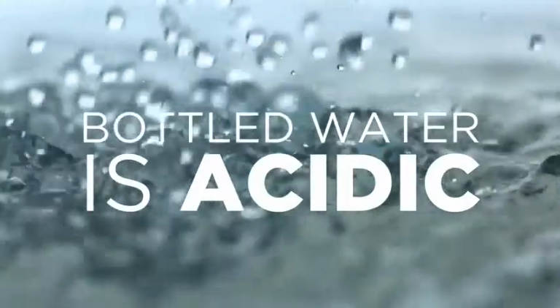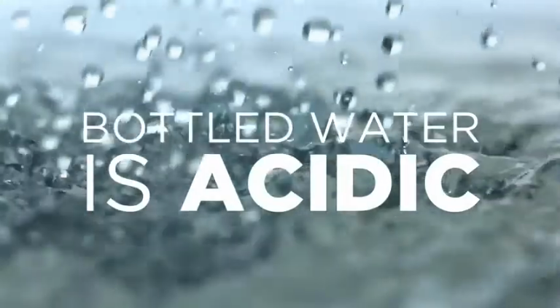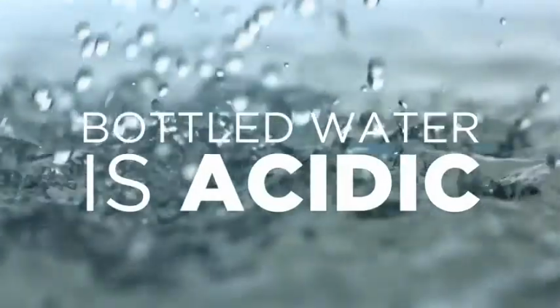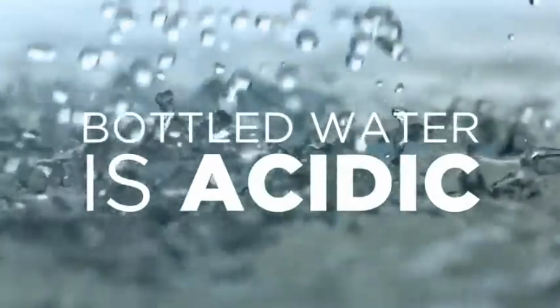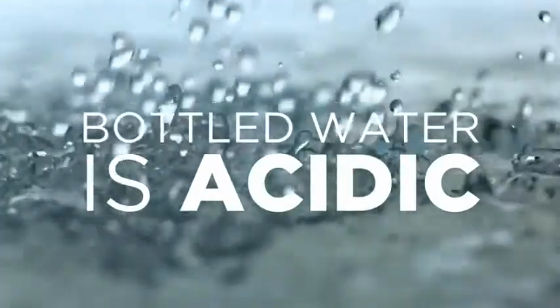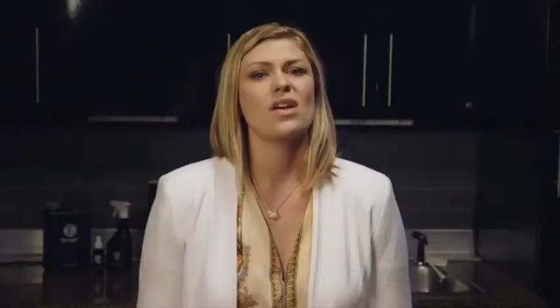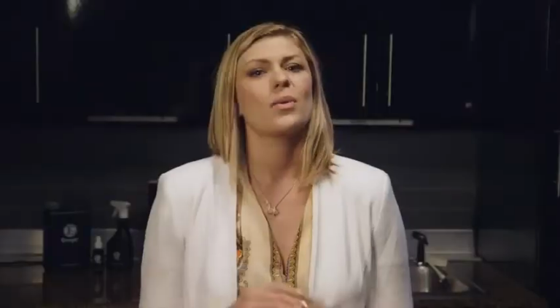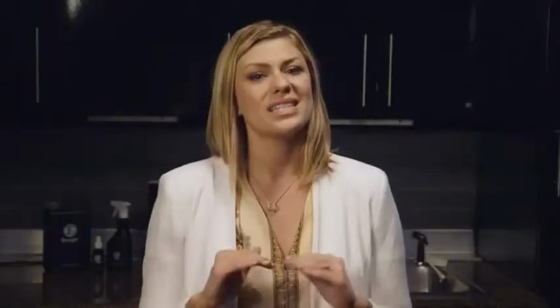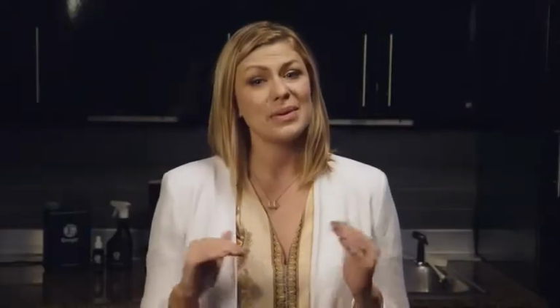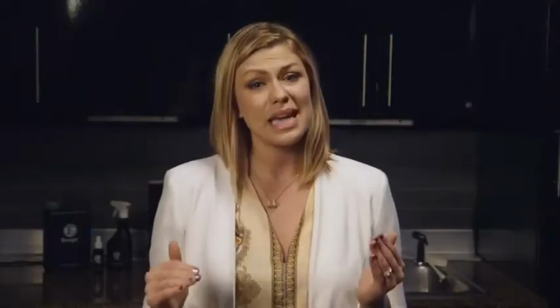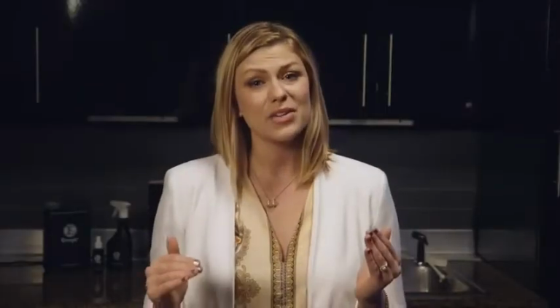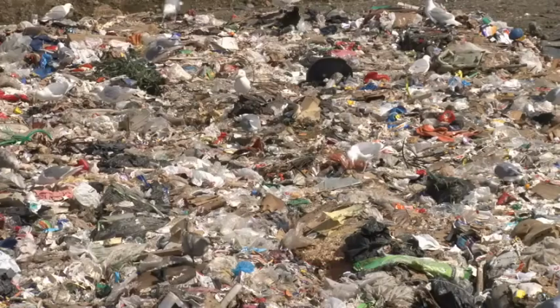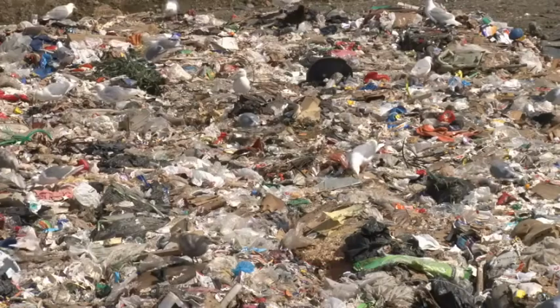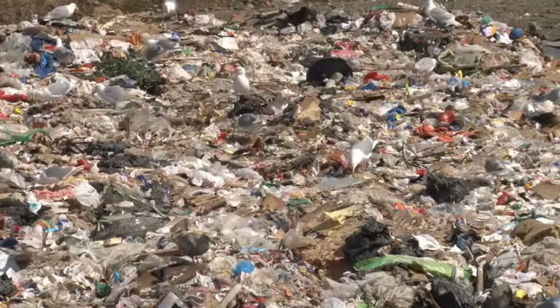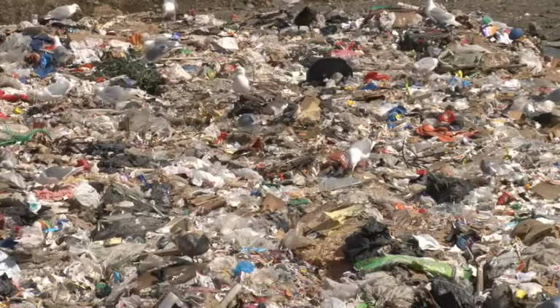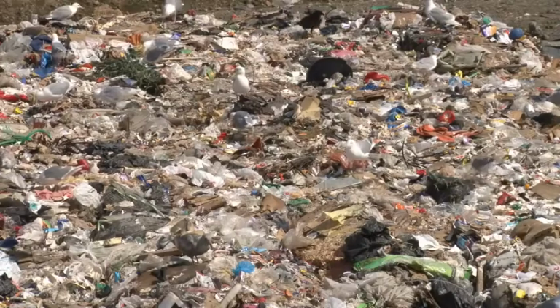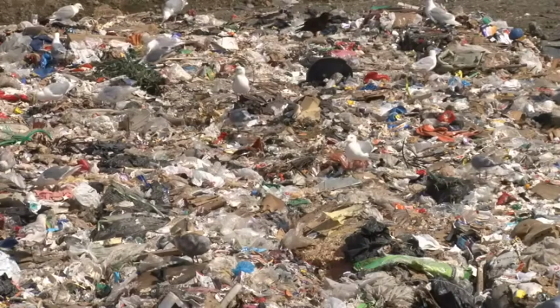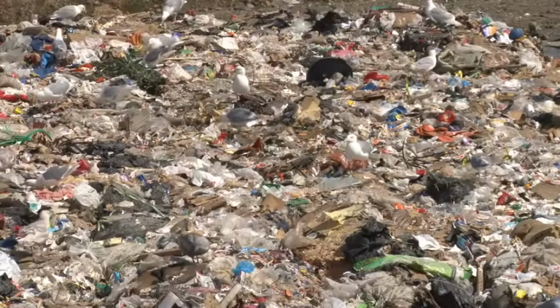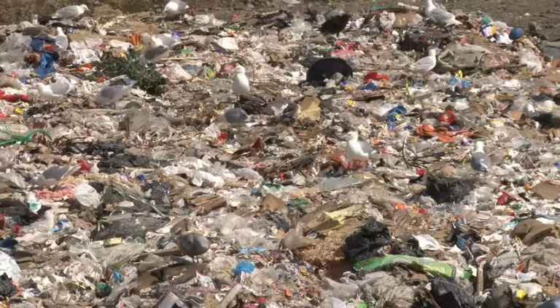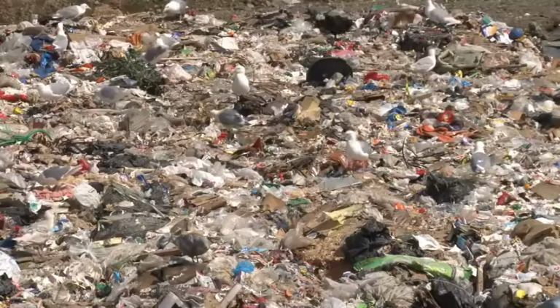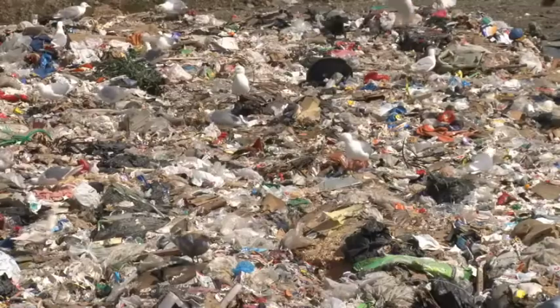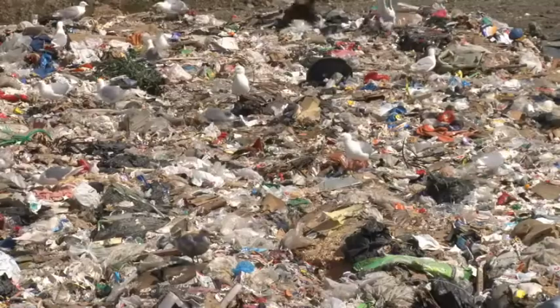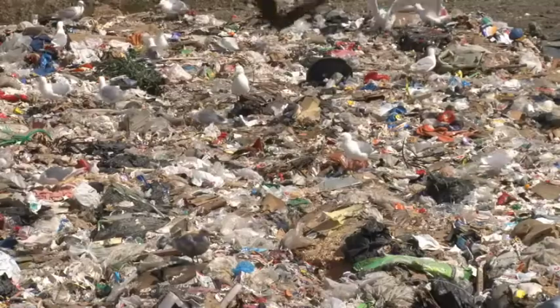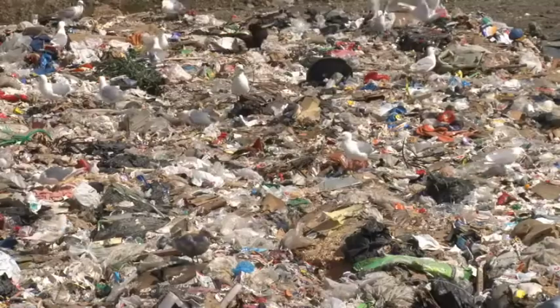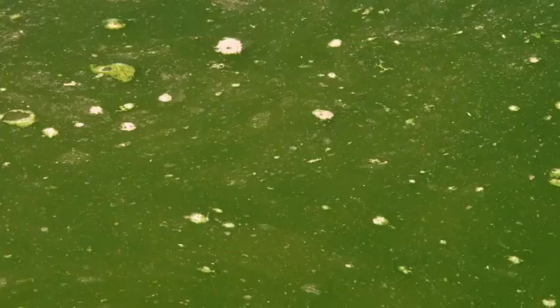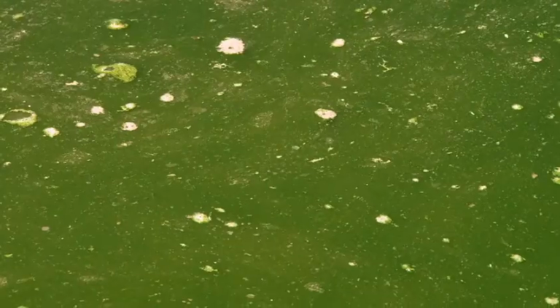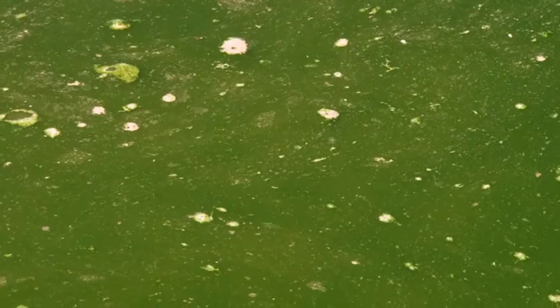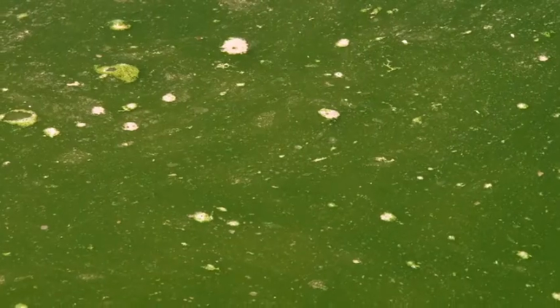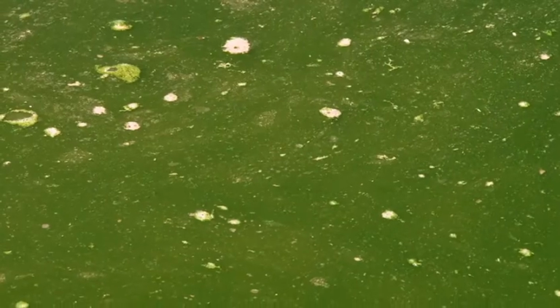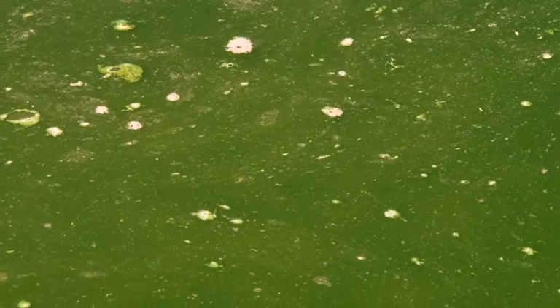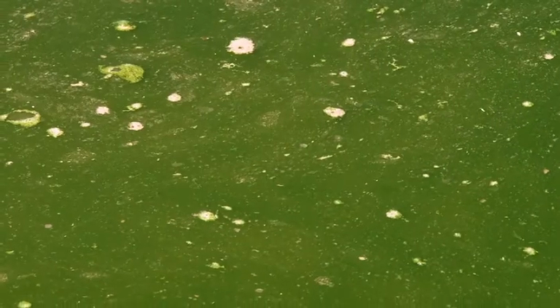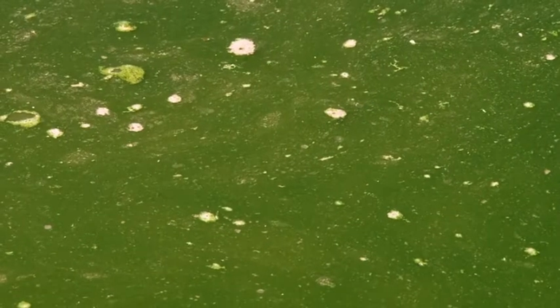To top it all off, when bottles aren't recycled, they end up in our communities' landfills and rivers, destroying our local ecosystem.